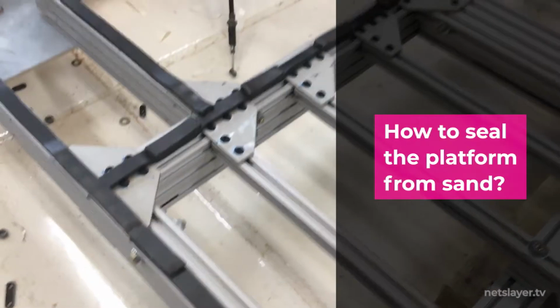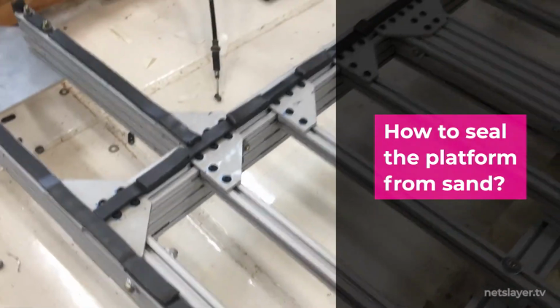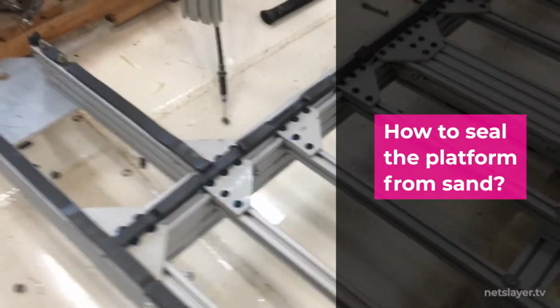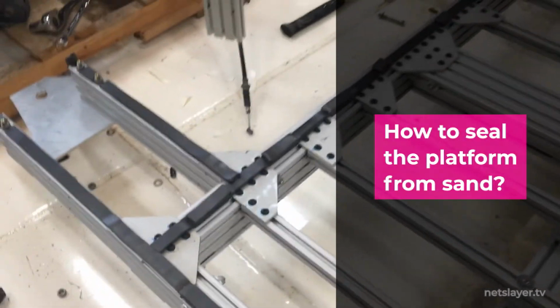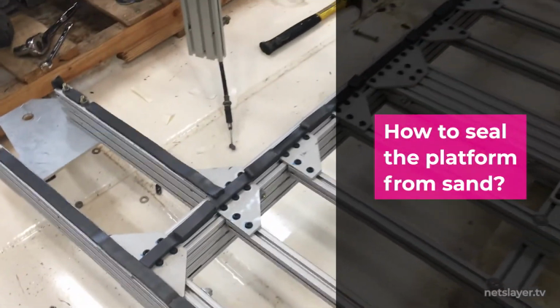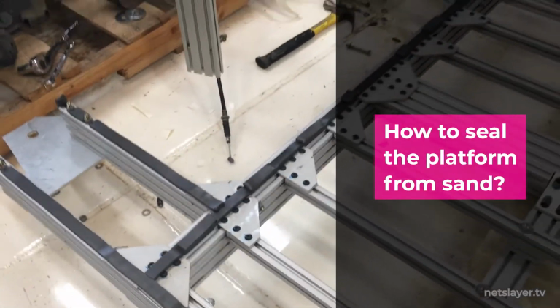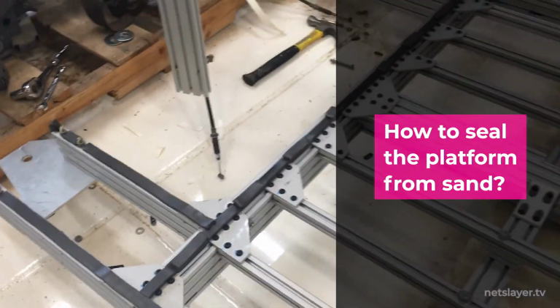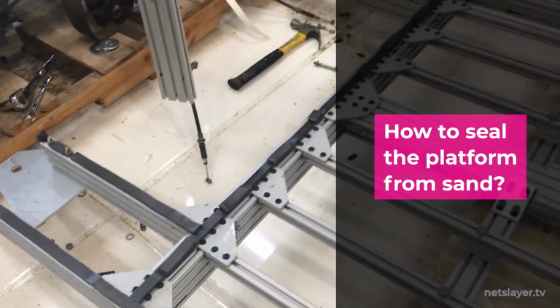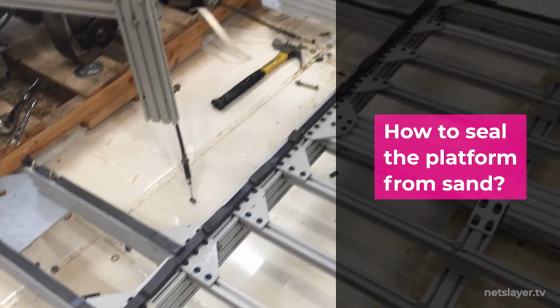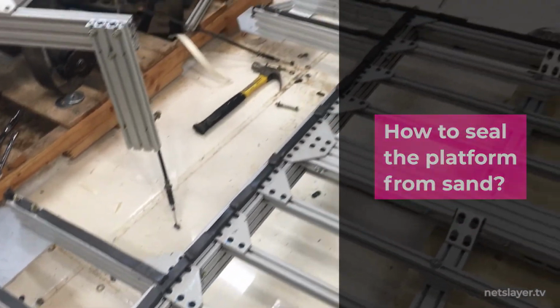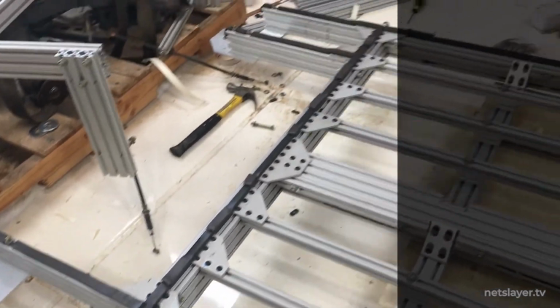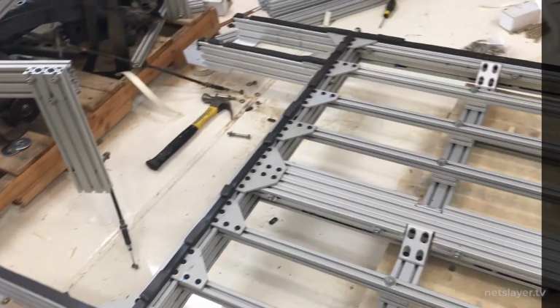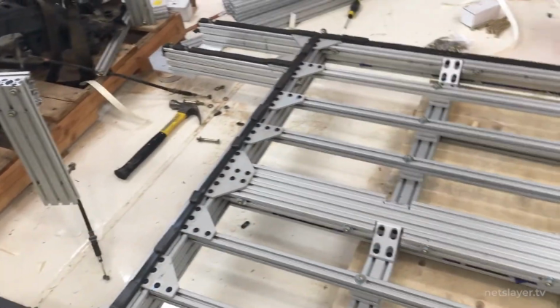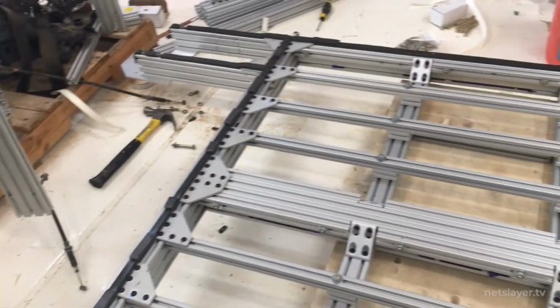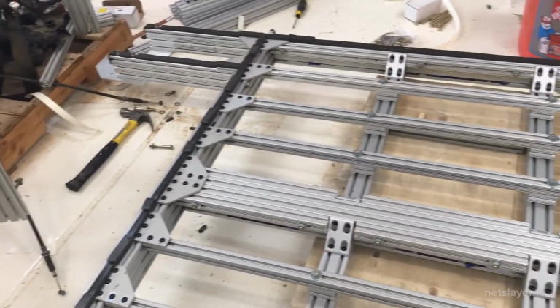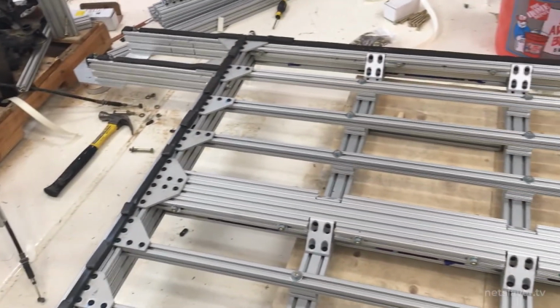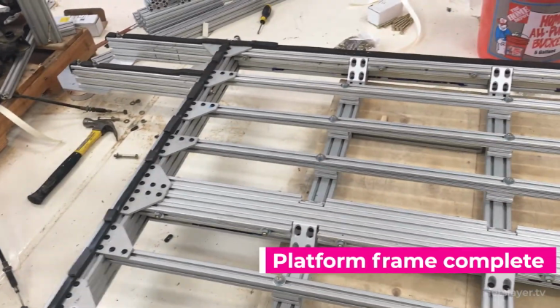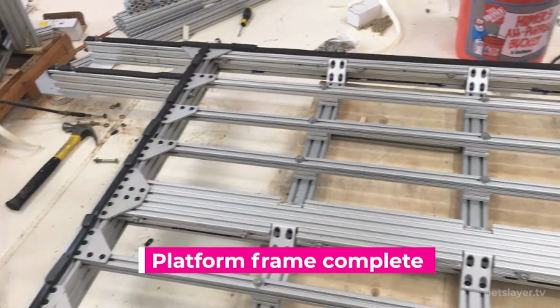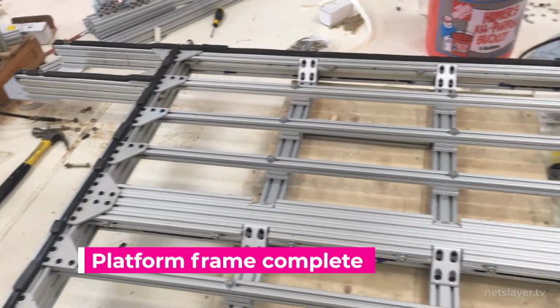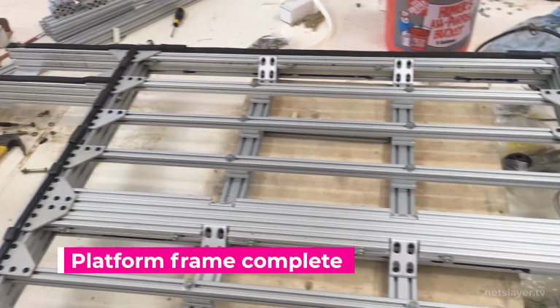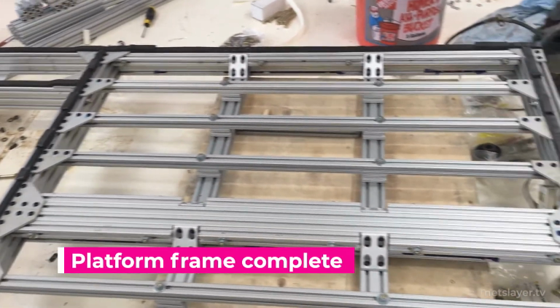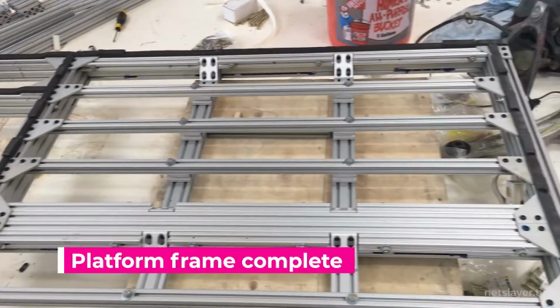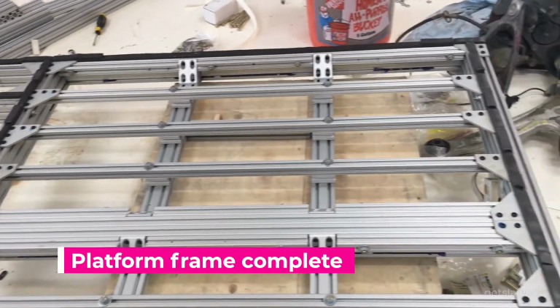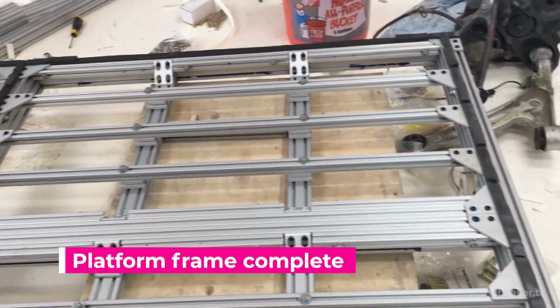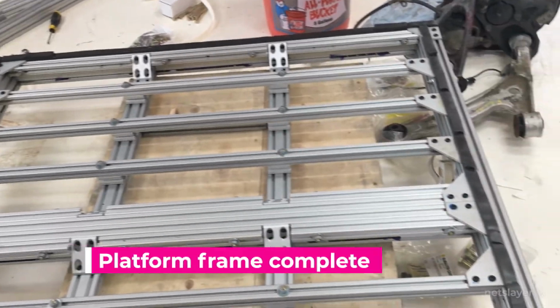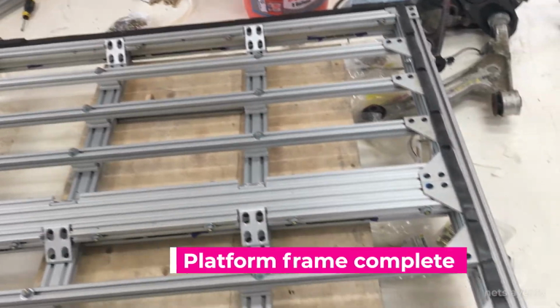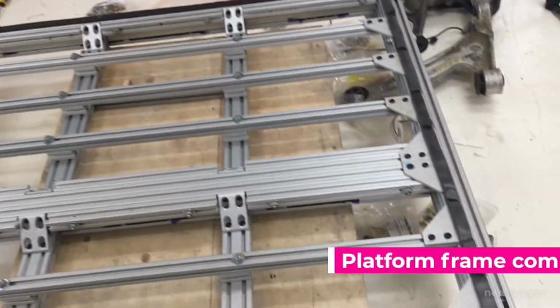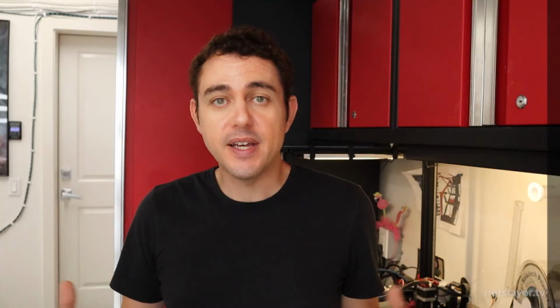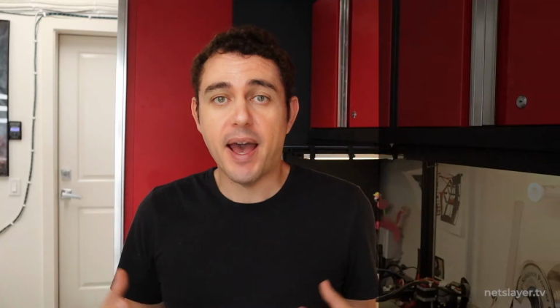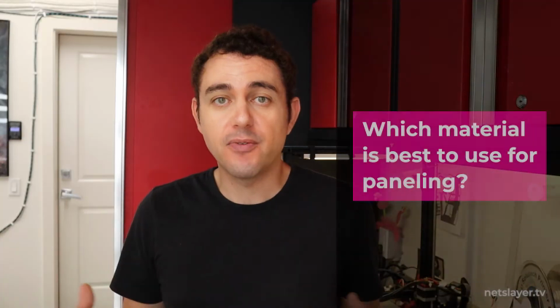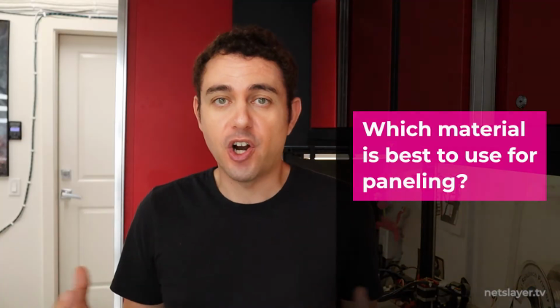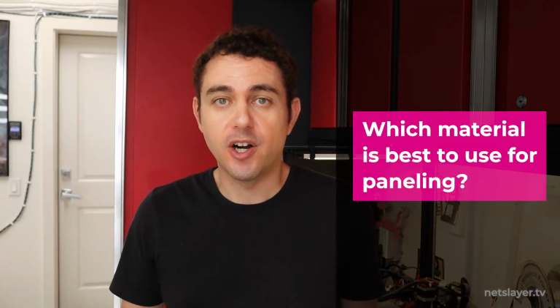With the platform nearly complete, I added some weather stripping. I'm hoping to form an airtight seal to prevent the Burning Man sand from coming inside the platform and interacting with the battery packs.